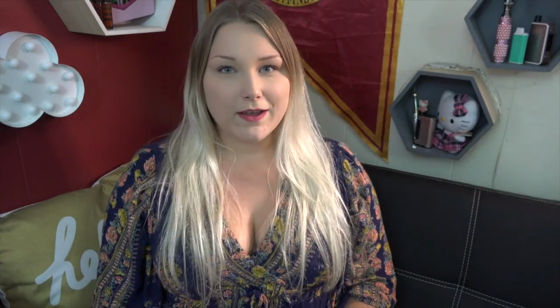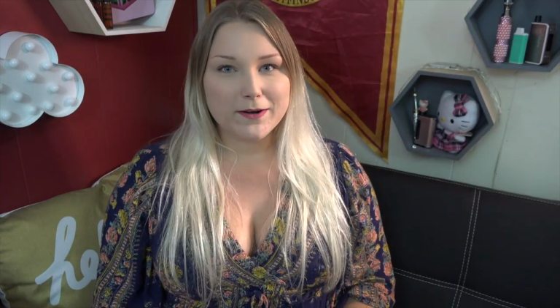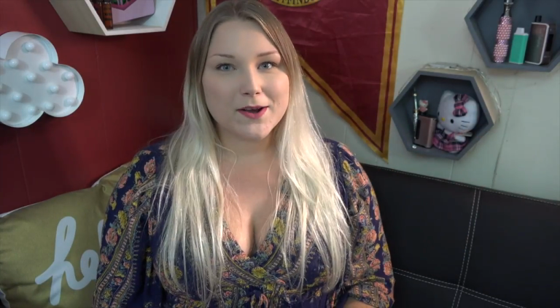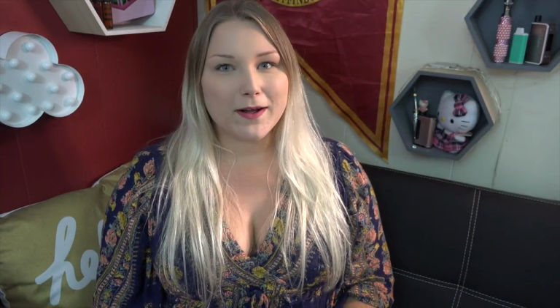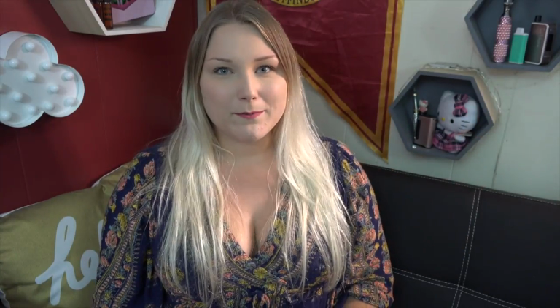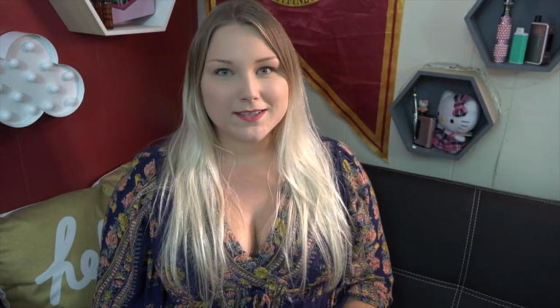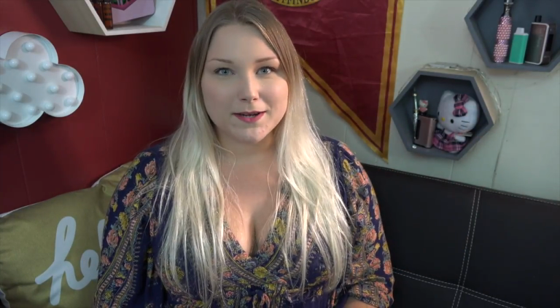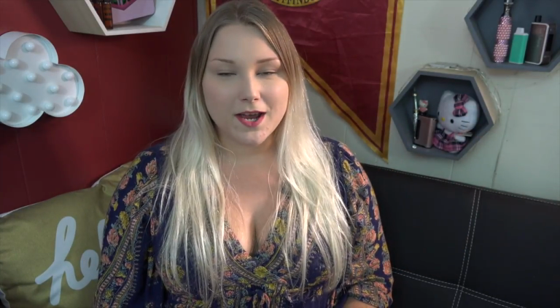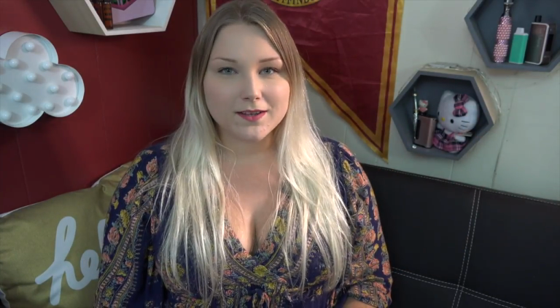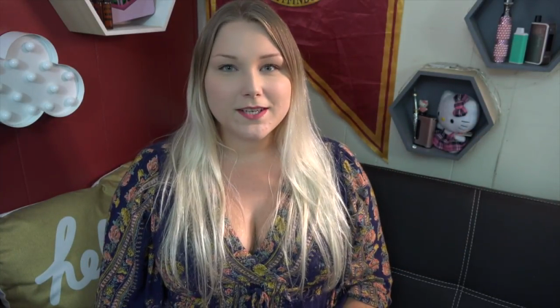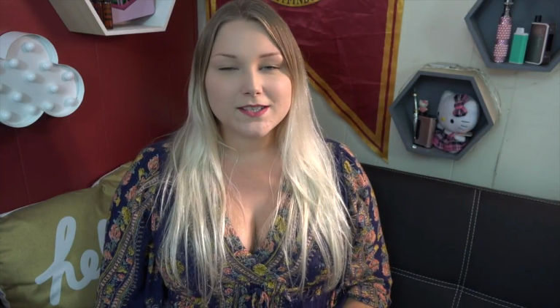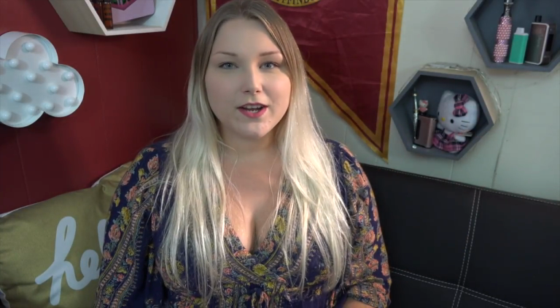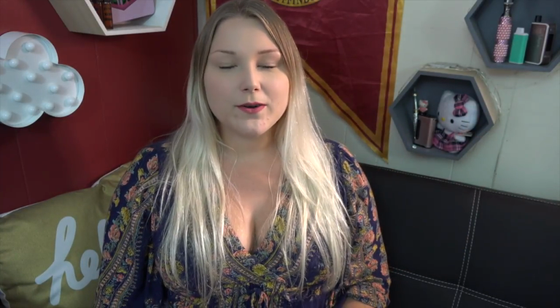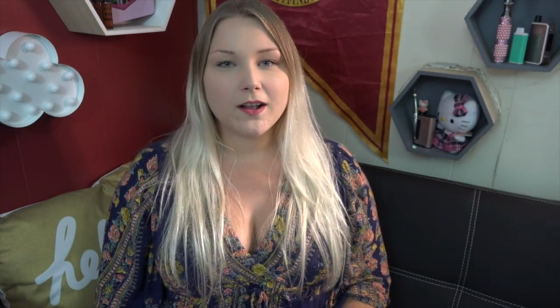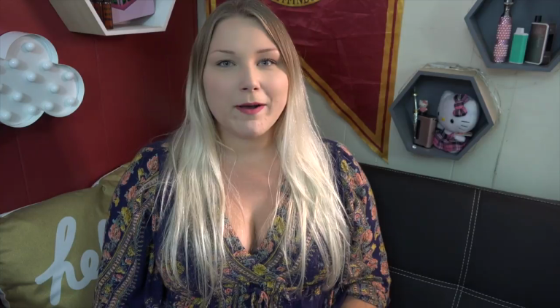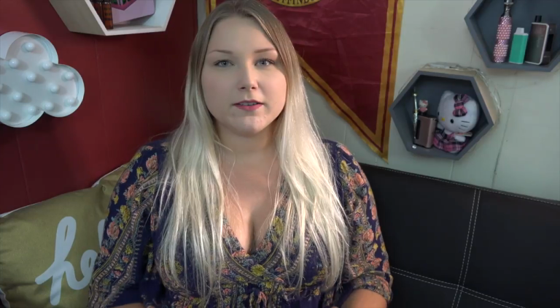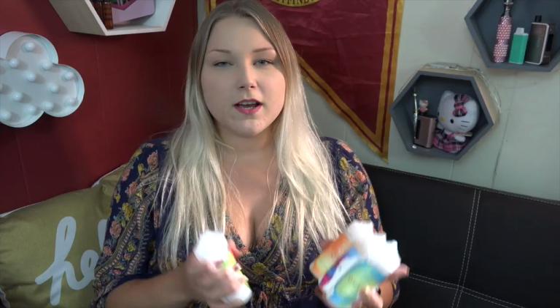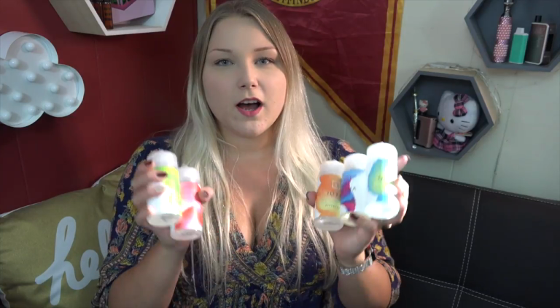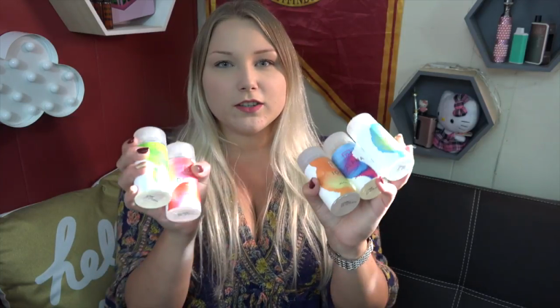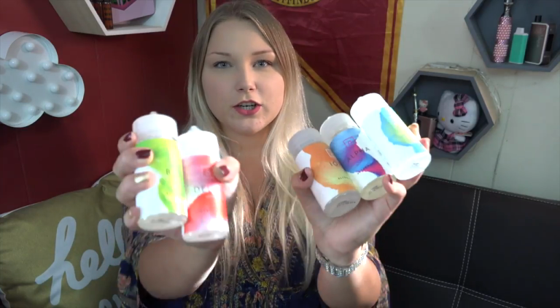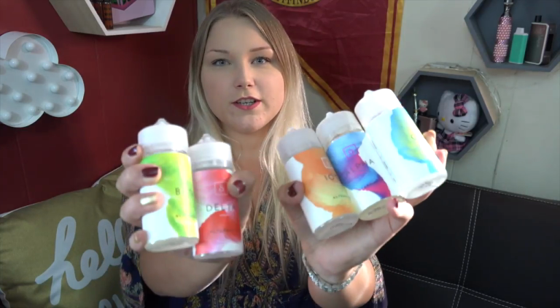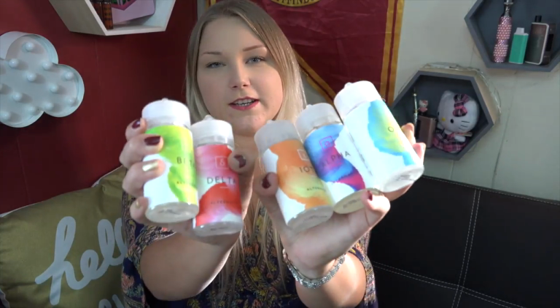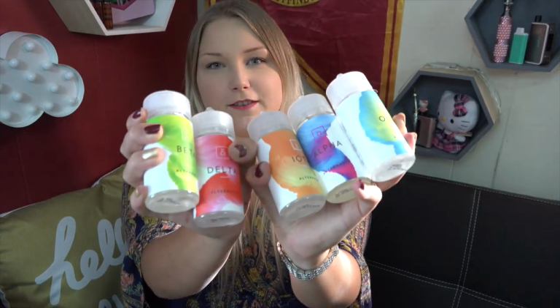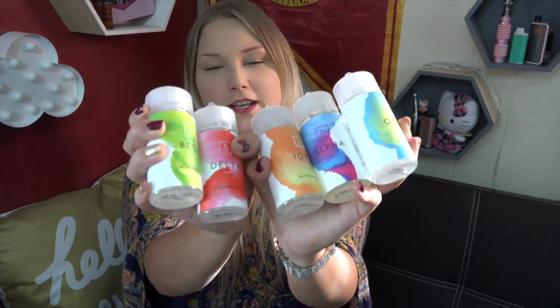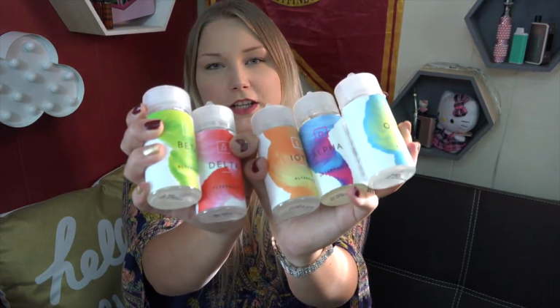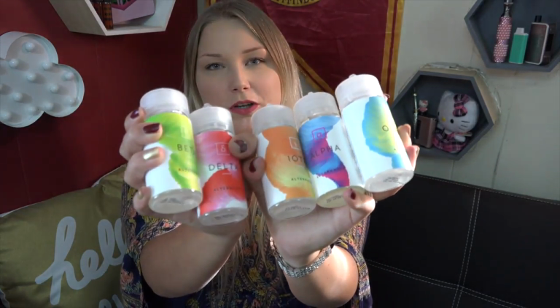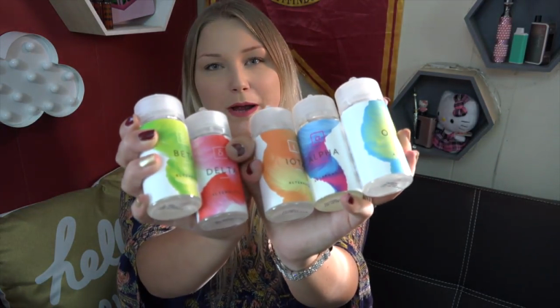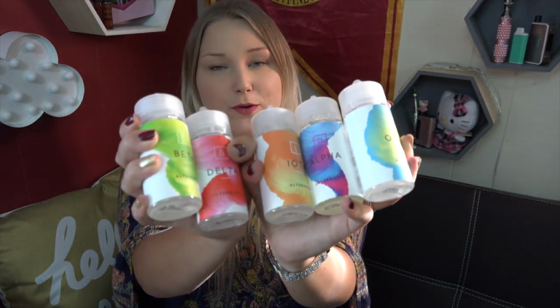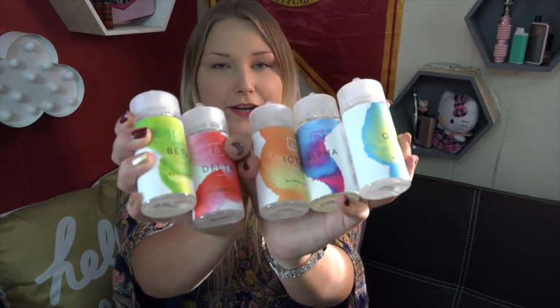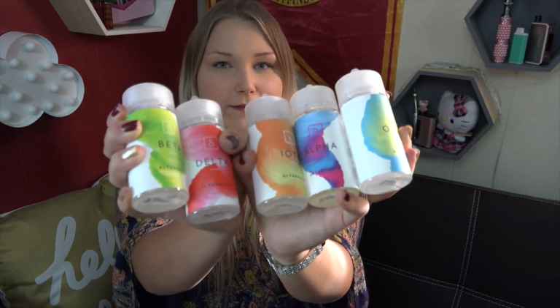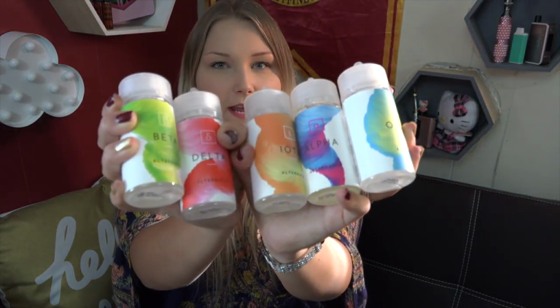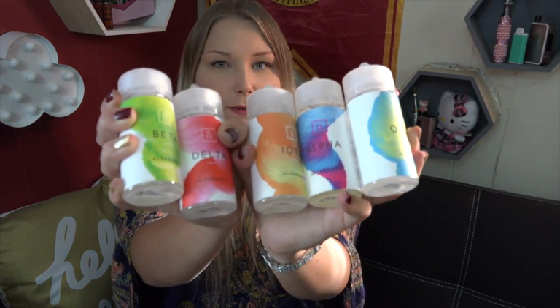Hey vapers, welcome back to my channel. Today's video is all about Alternative e-liquid by Marina Vape.